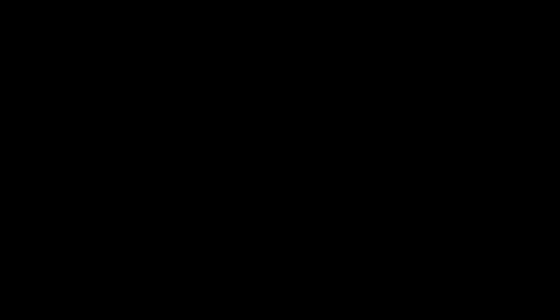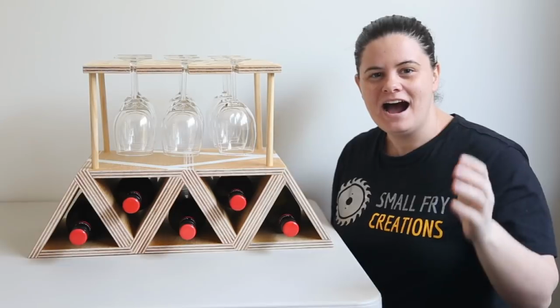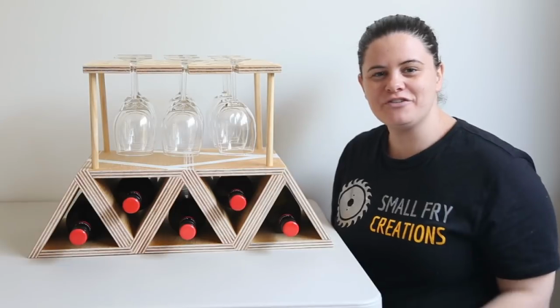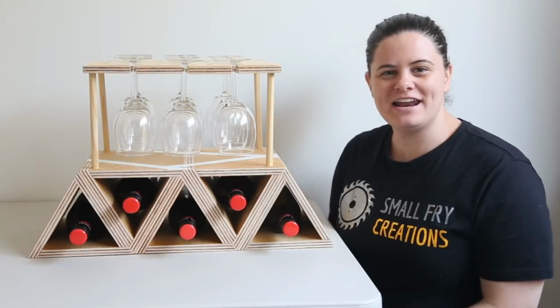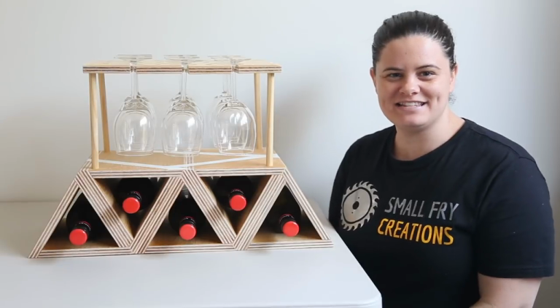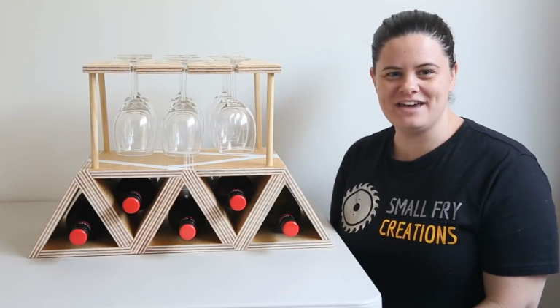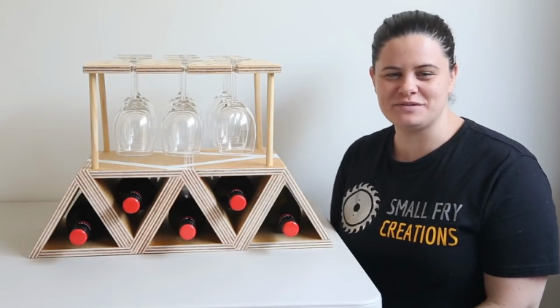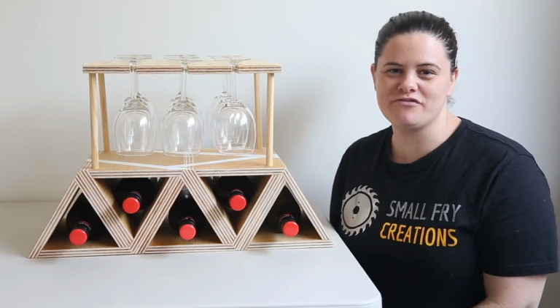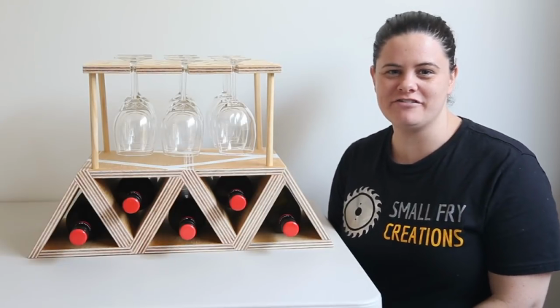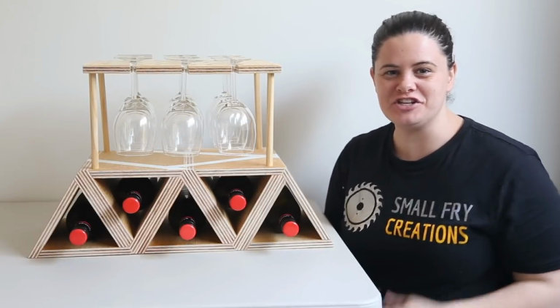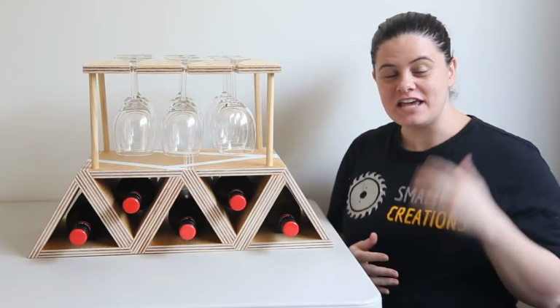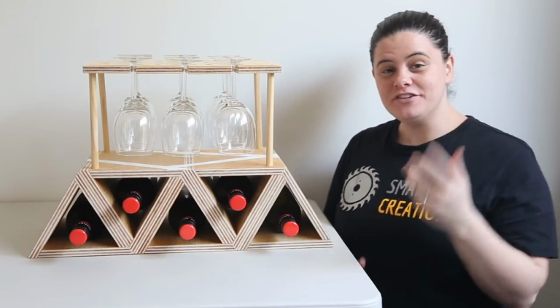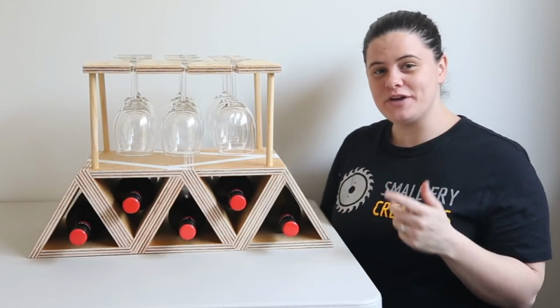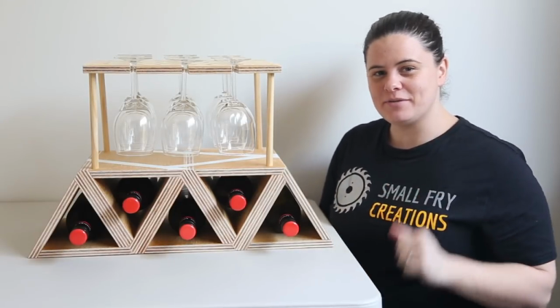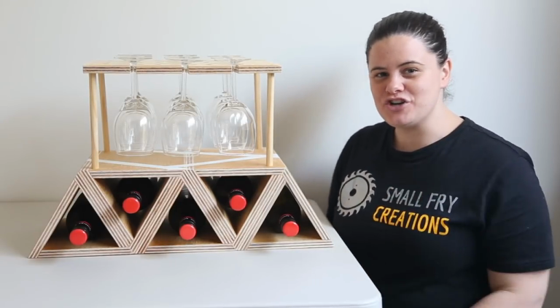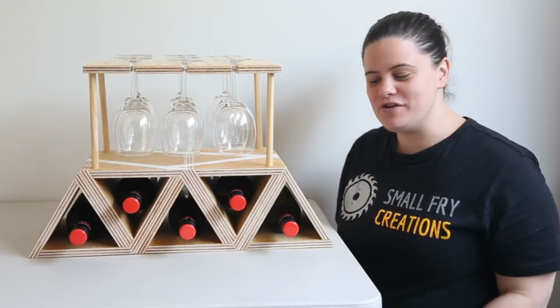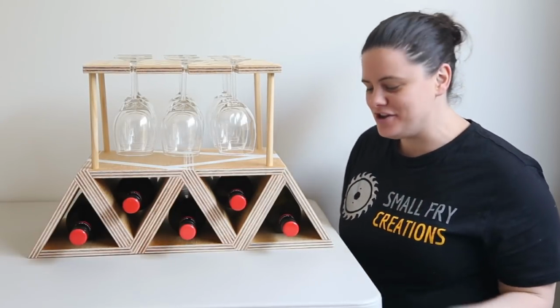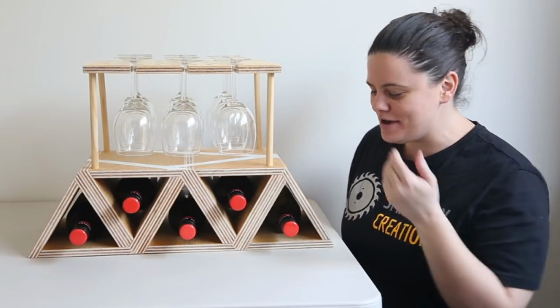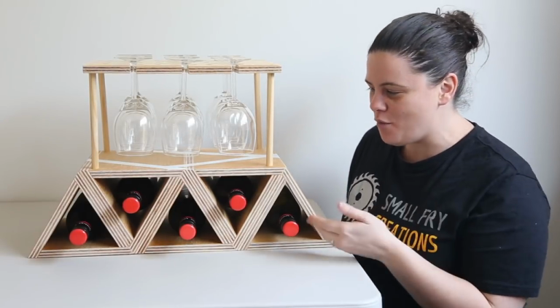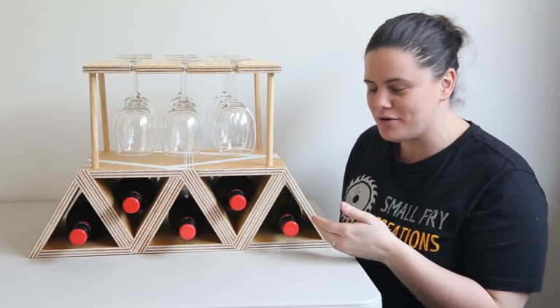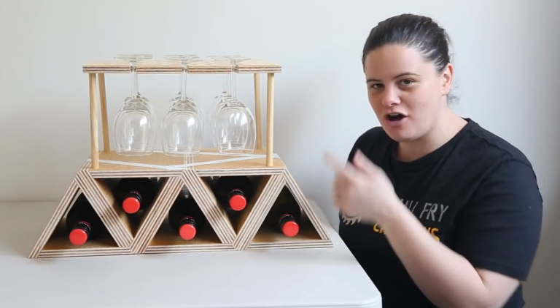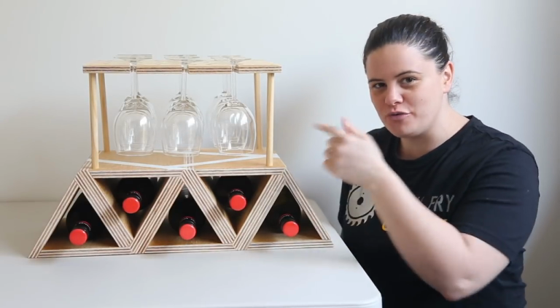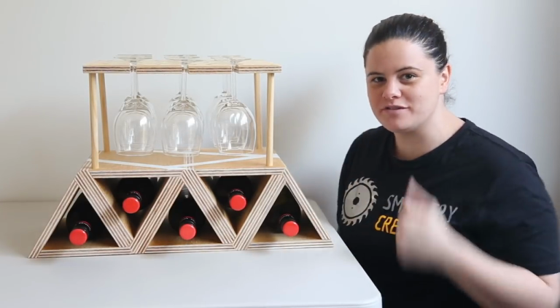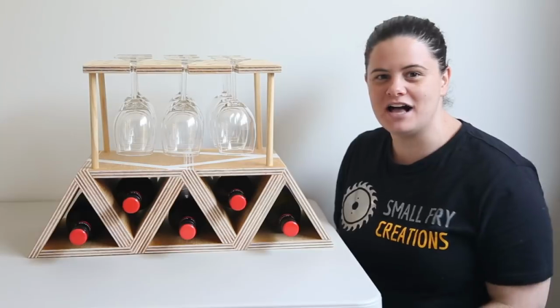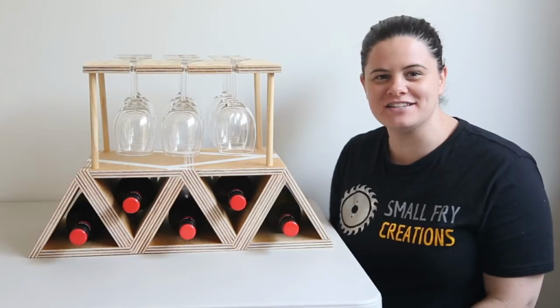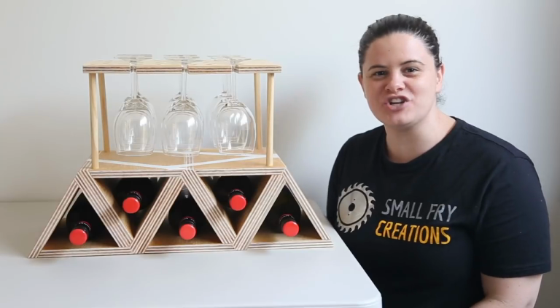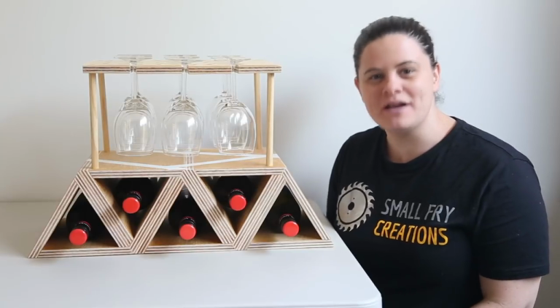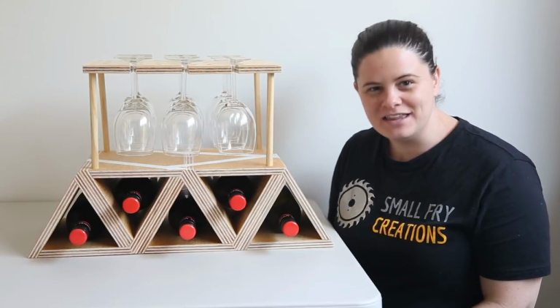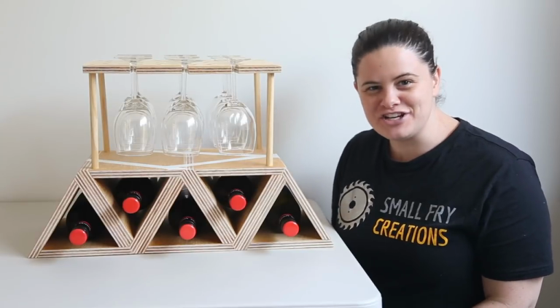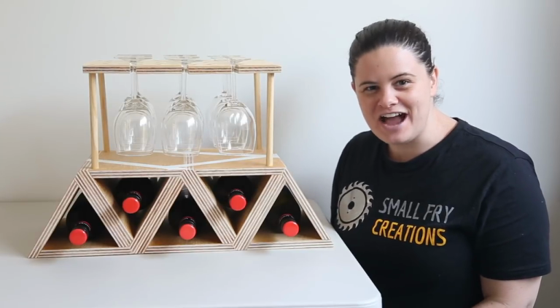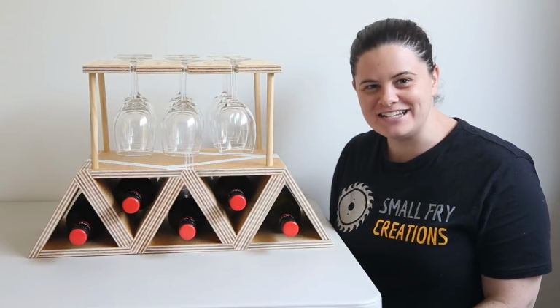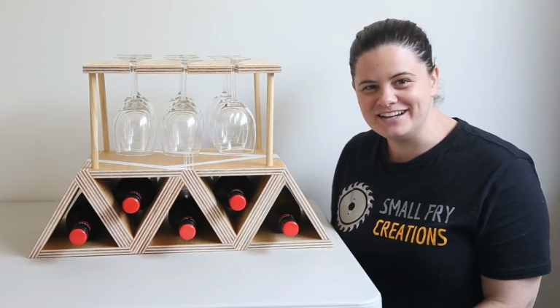Hi everyone, Ainsley here from Small Fry Creations. This week I'm going to show you how you can make a wine bottle holder with some glasses on top. Let me show you how I did it.